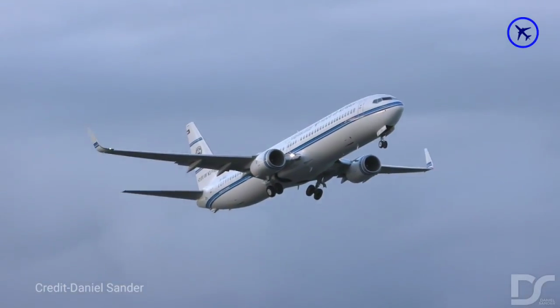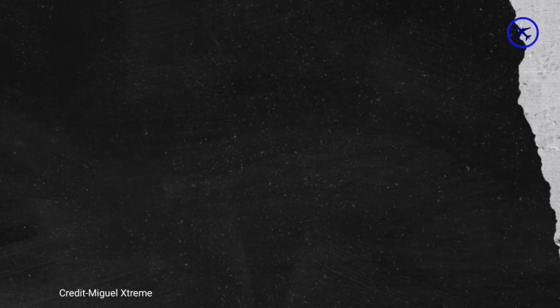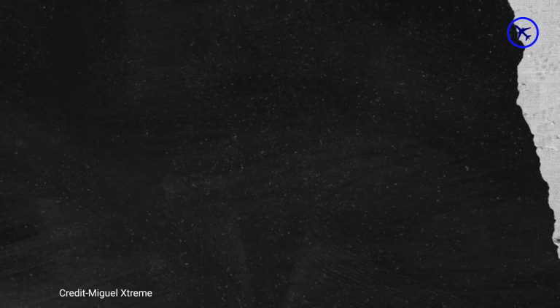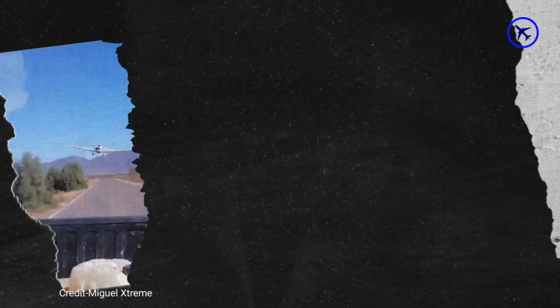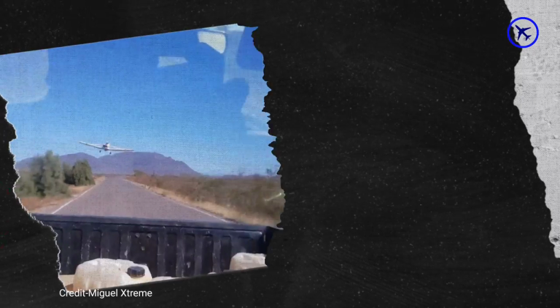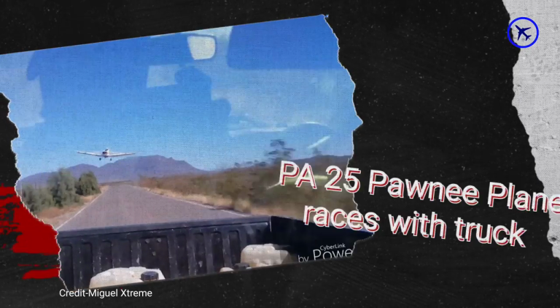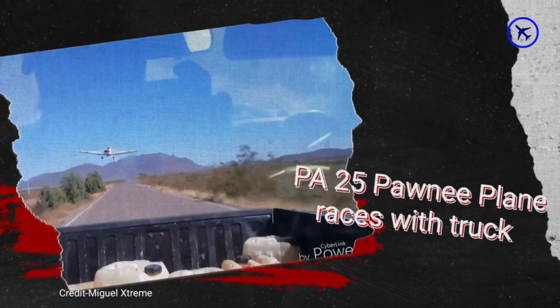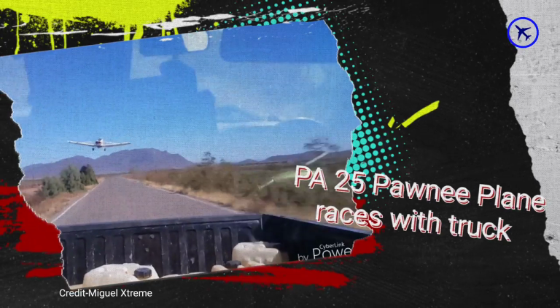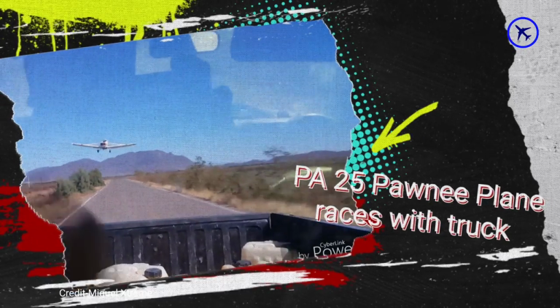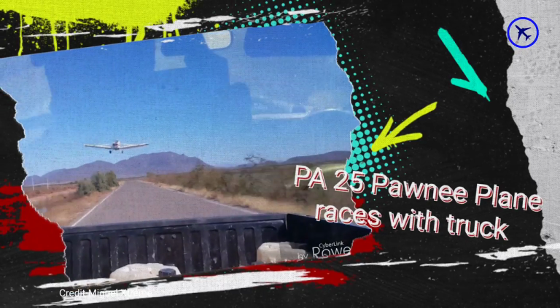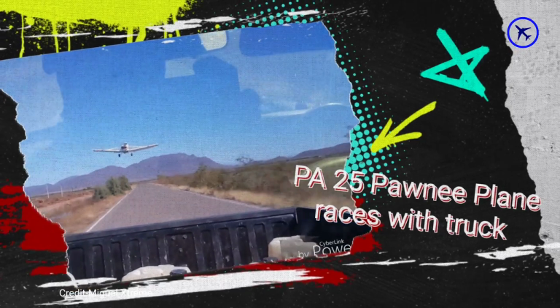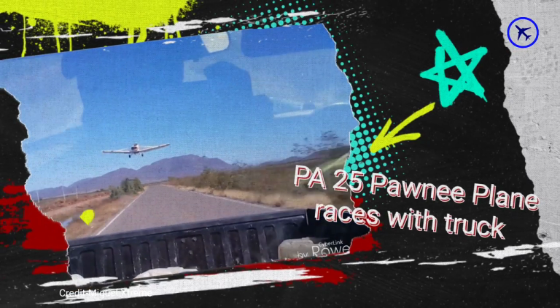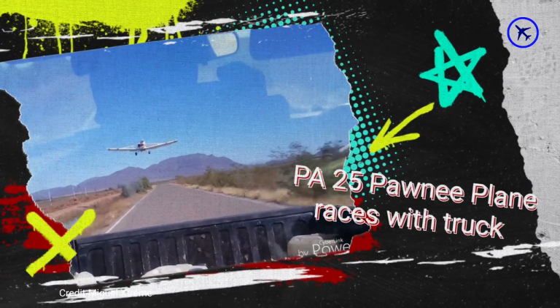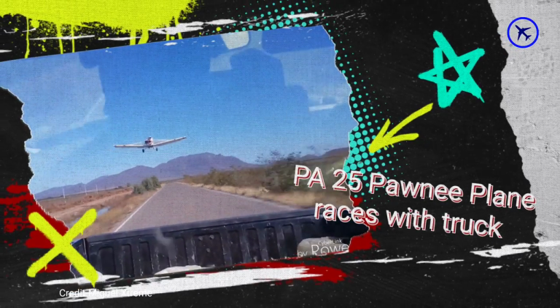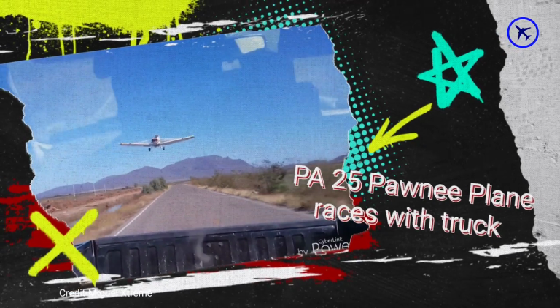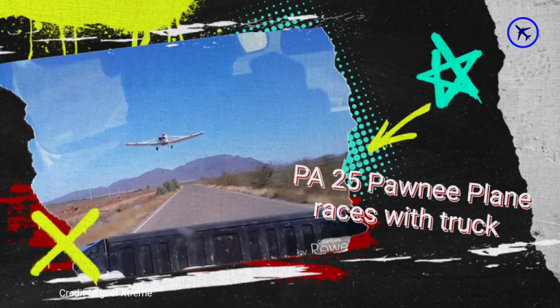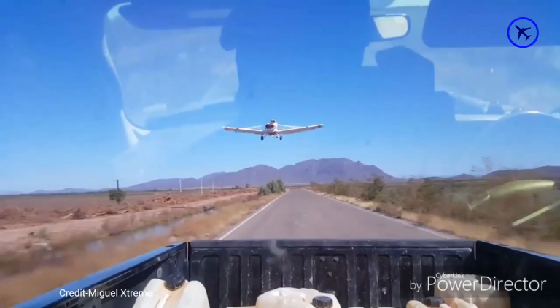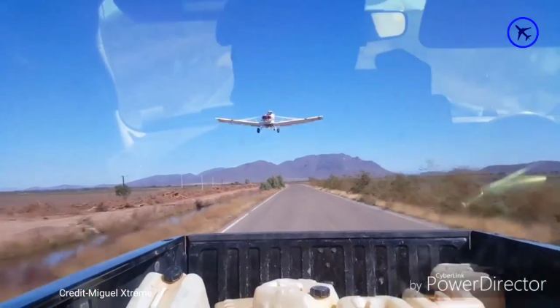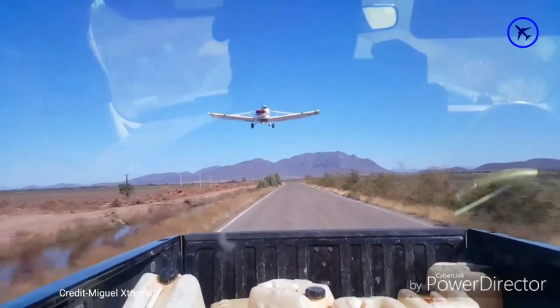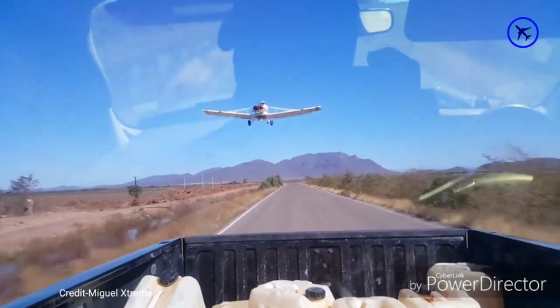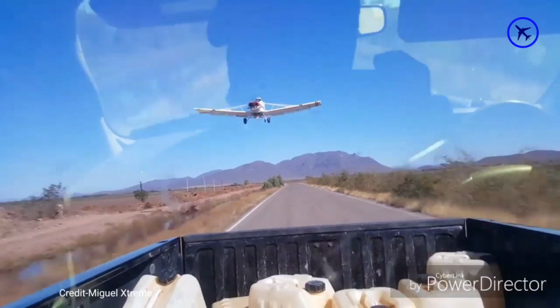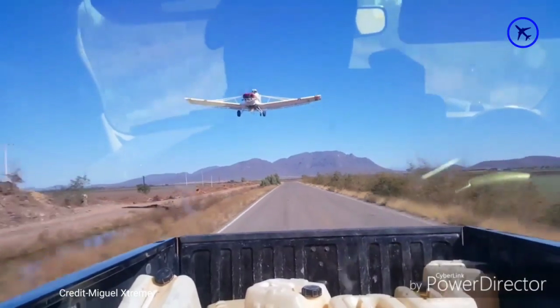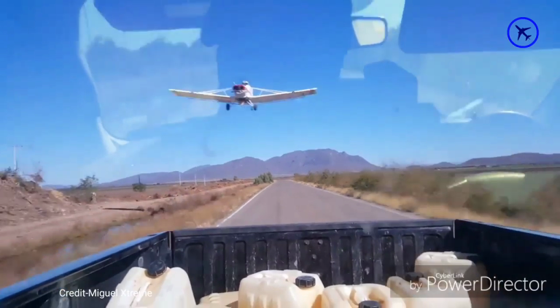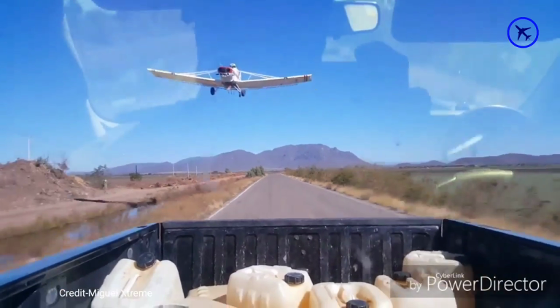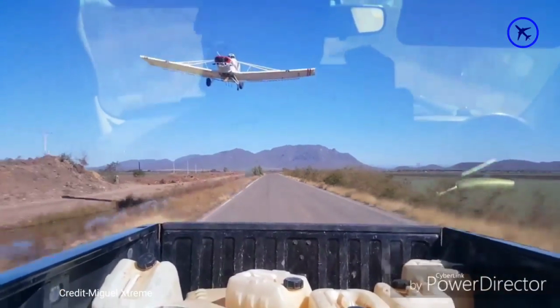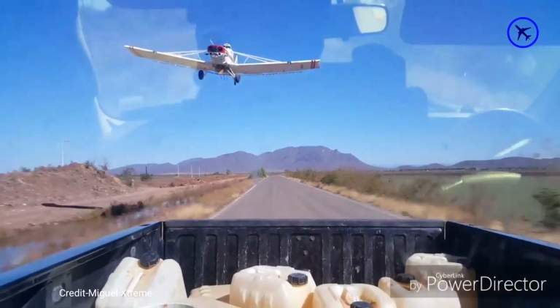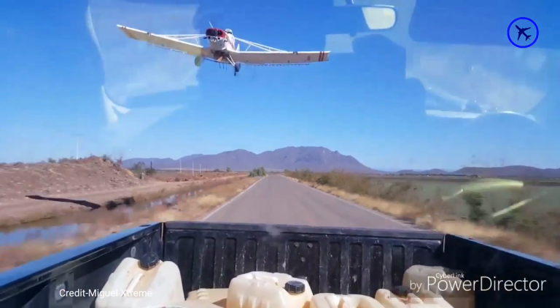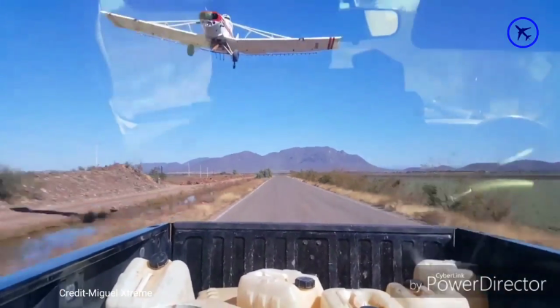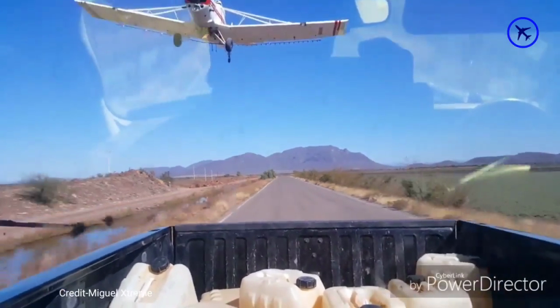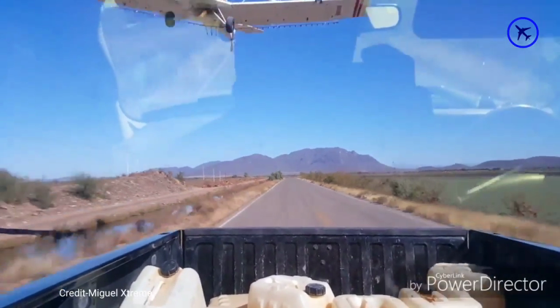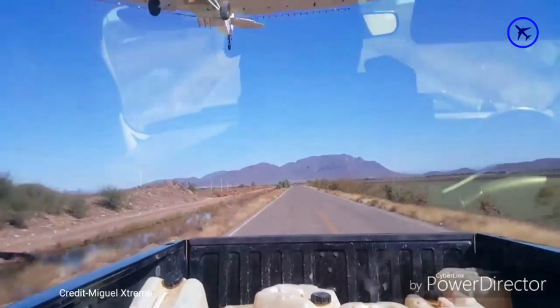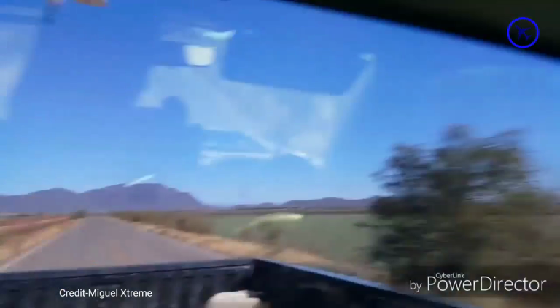This amazing PAW-25 Pawnee plane performs races with a truck and passes very low over the truck's roof.